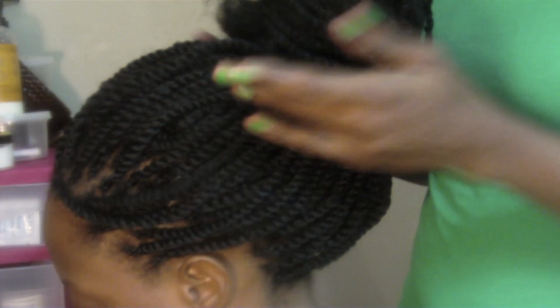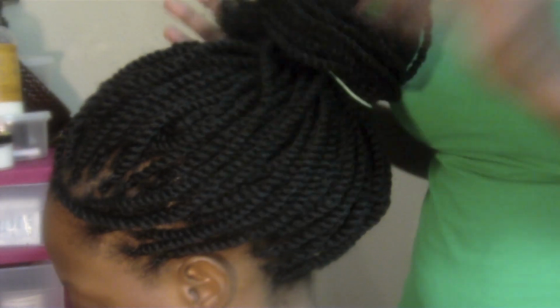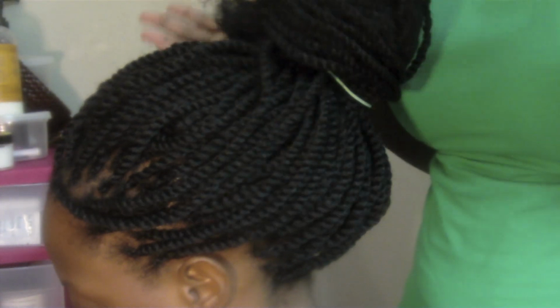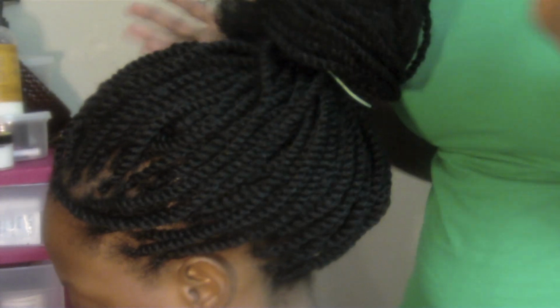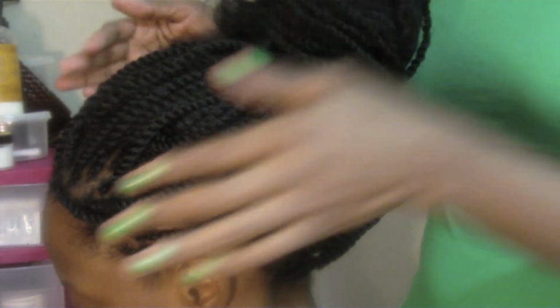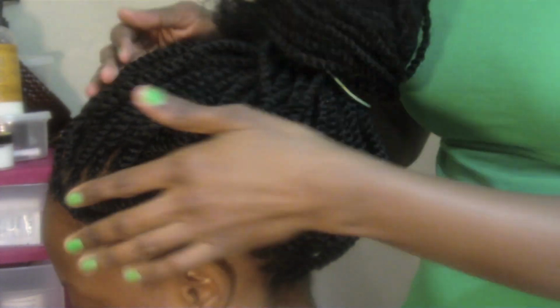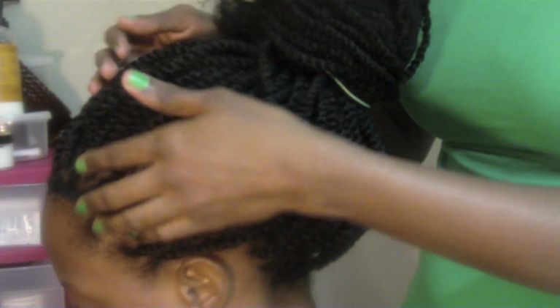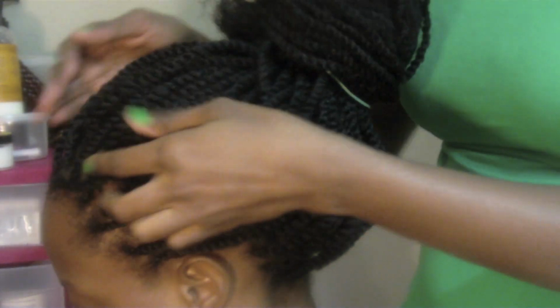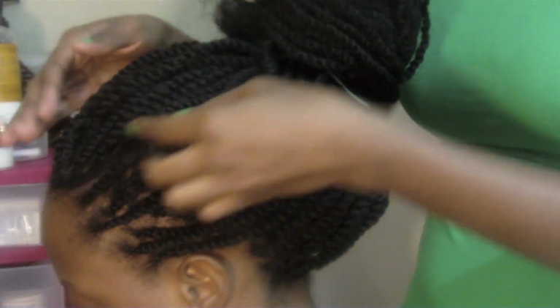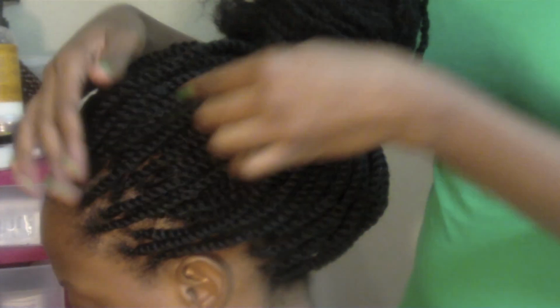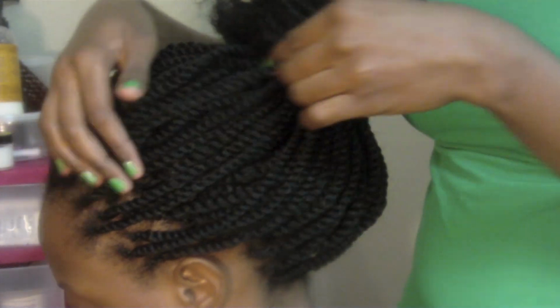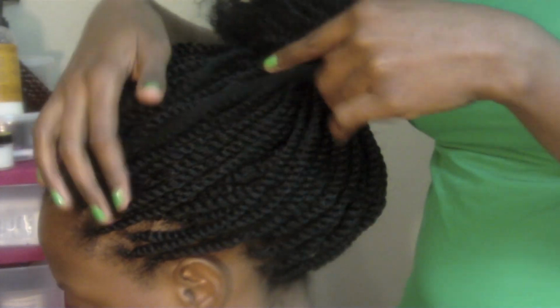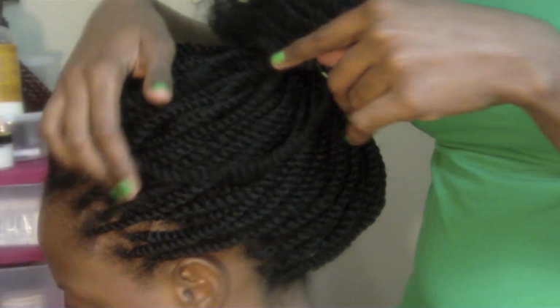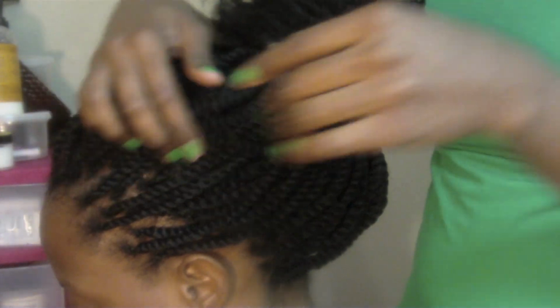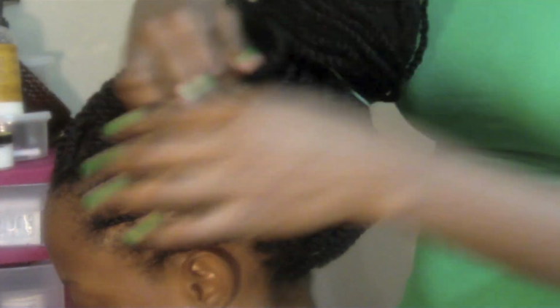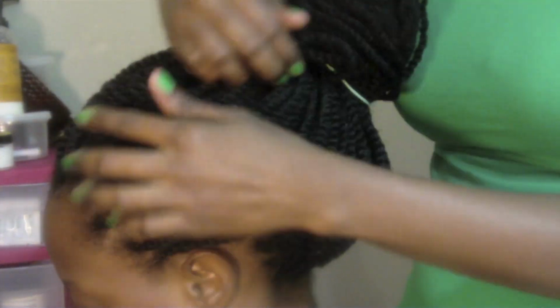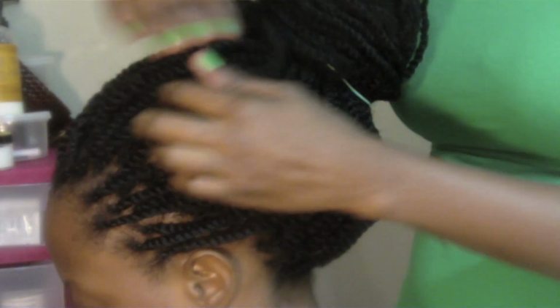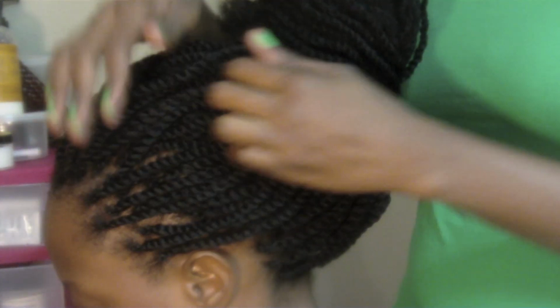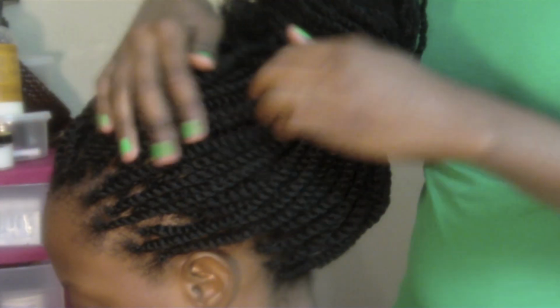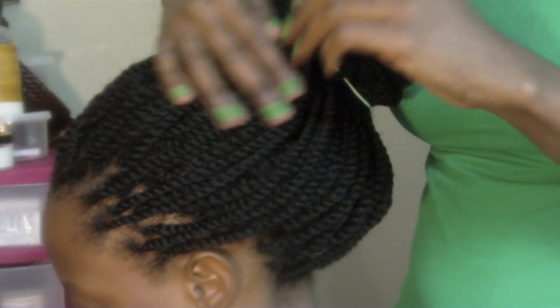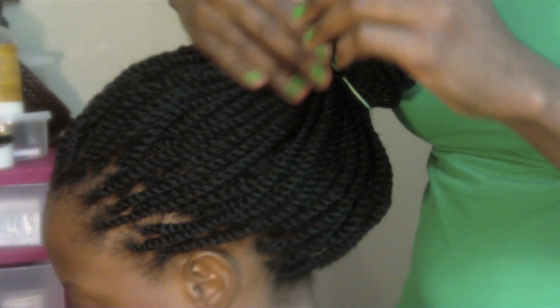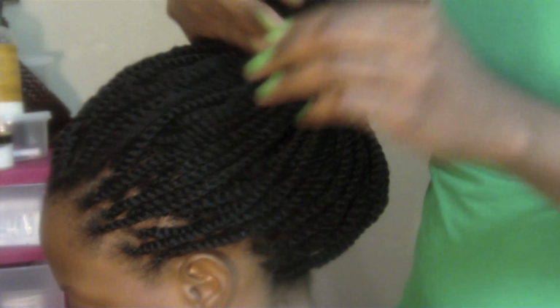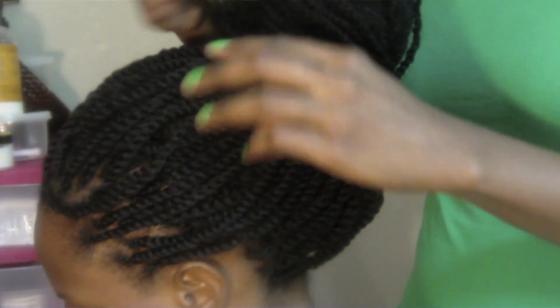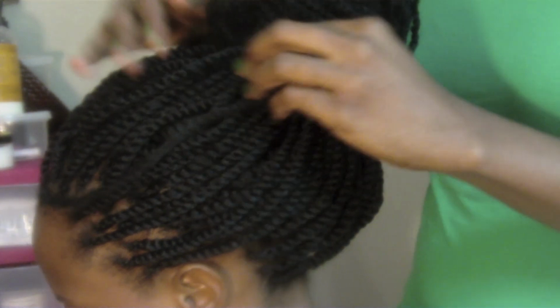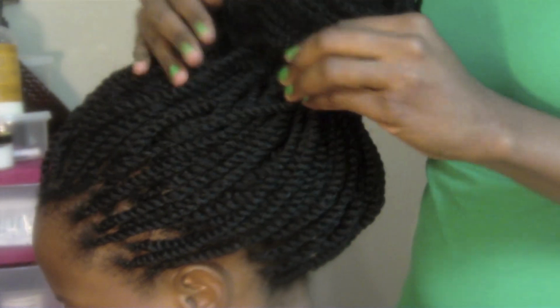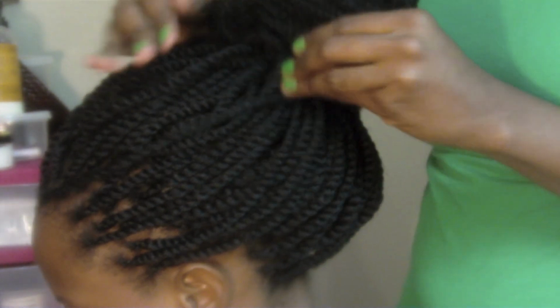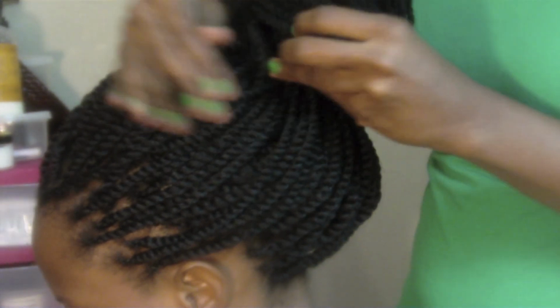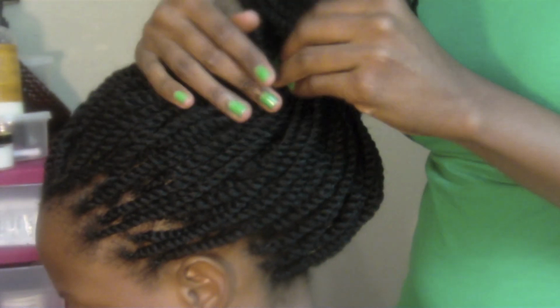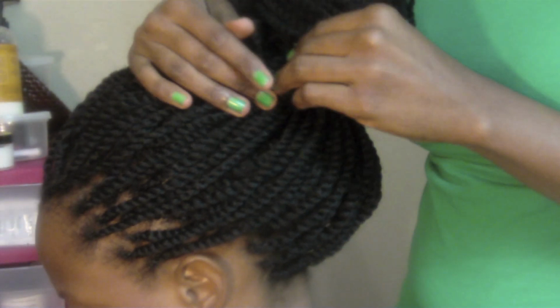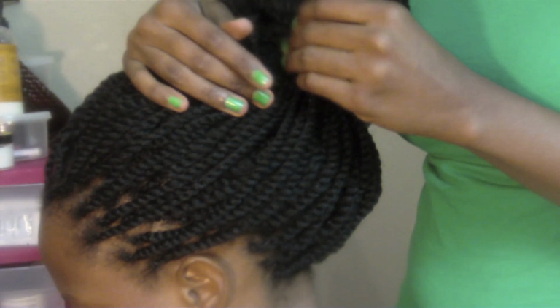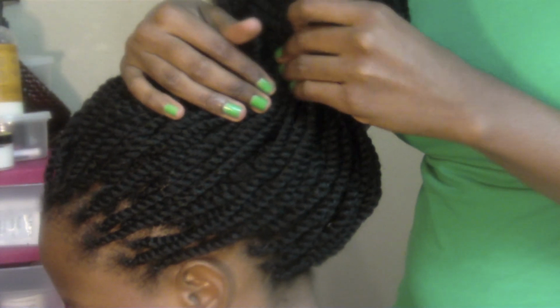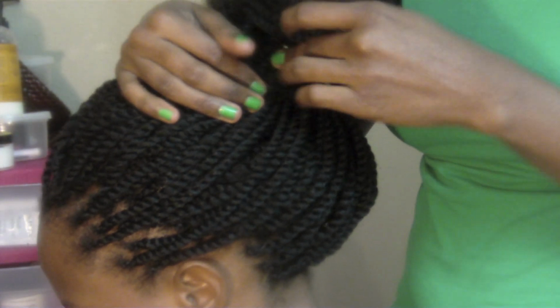Because I'm not a braider — I just know how to do kinky twists.